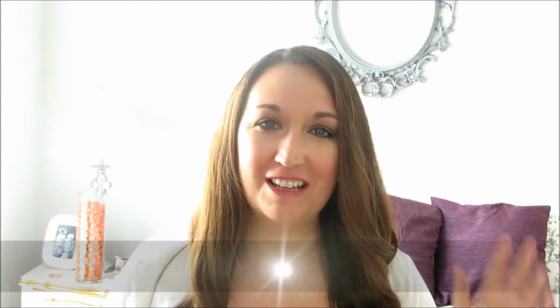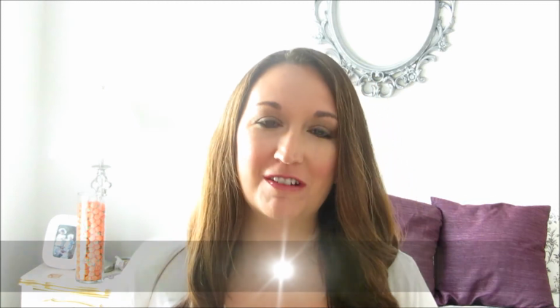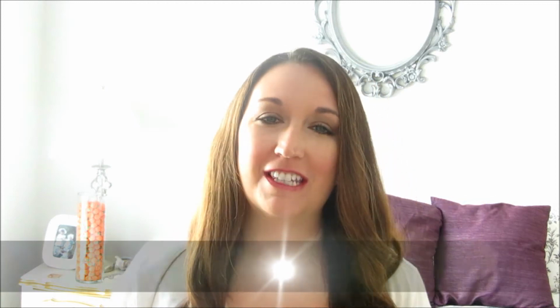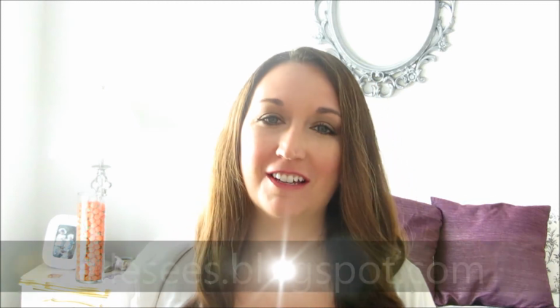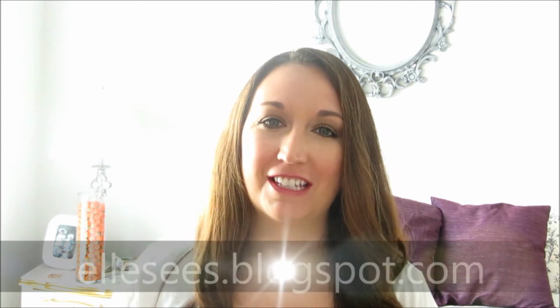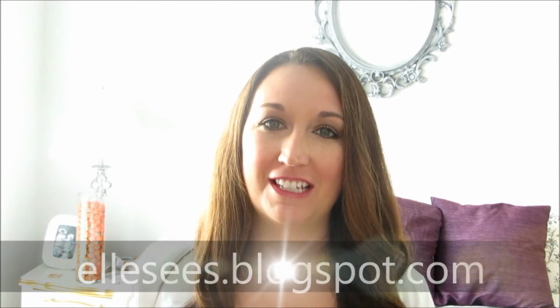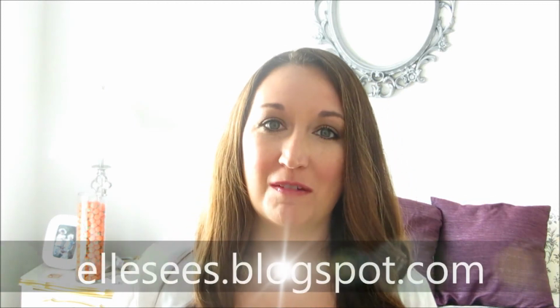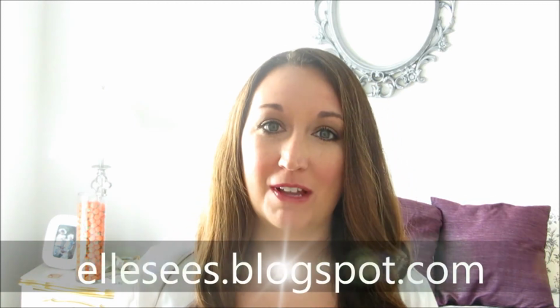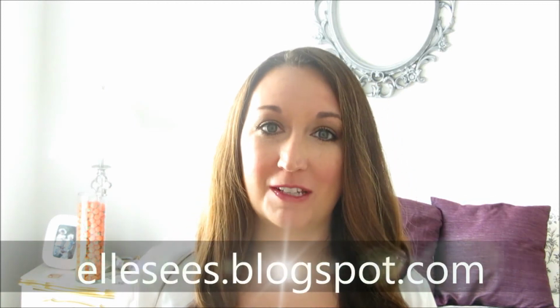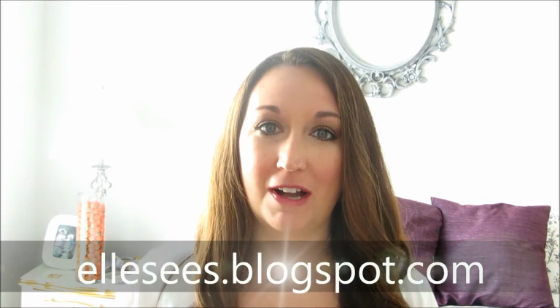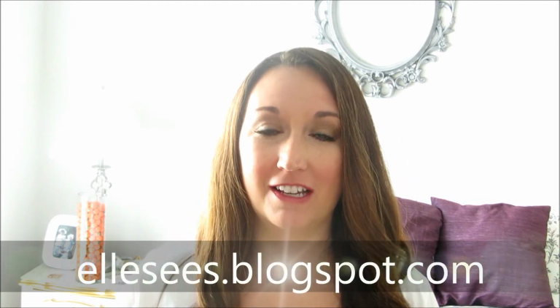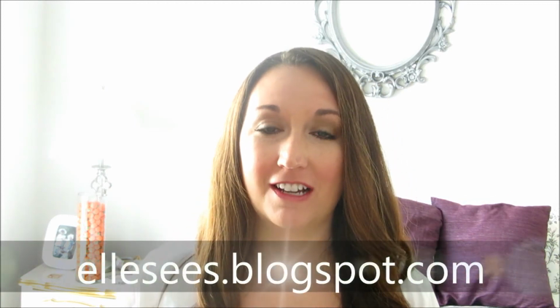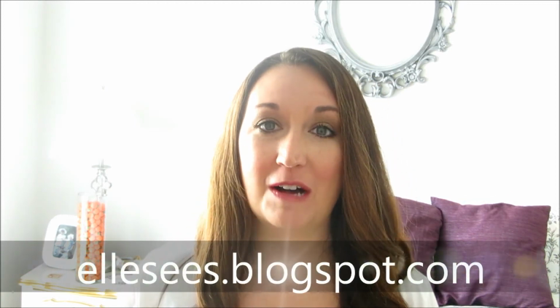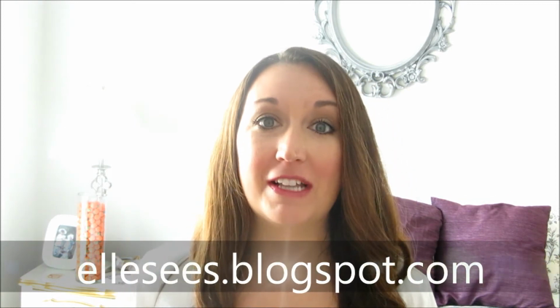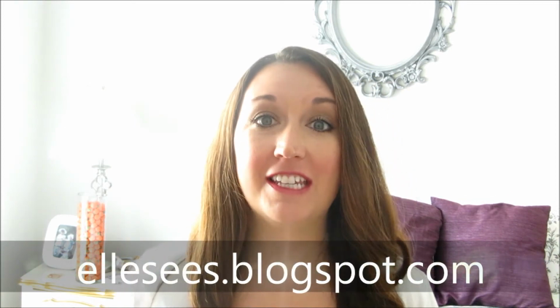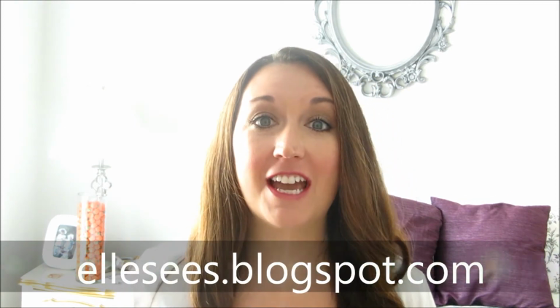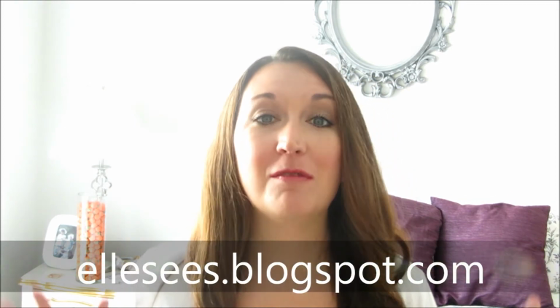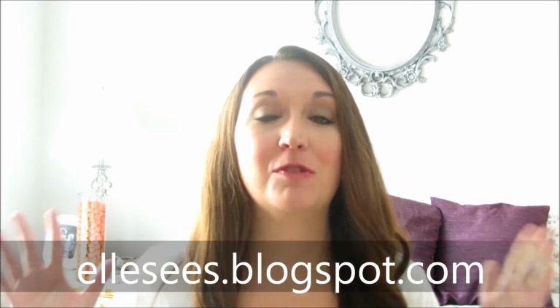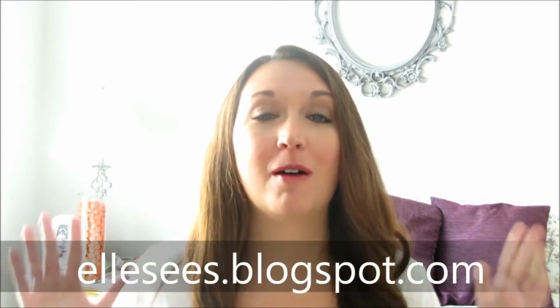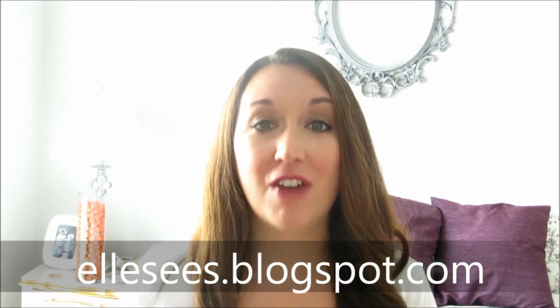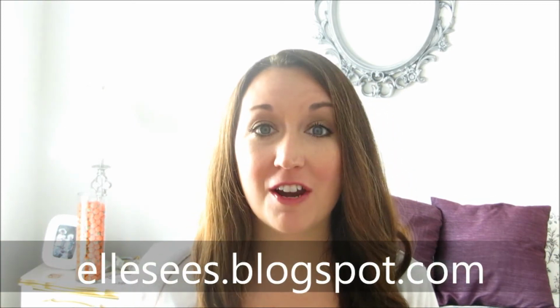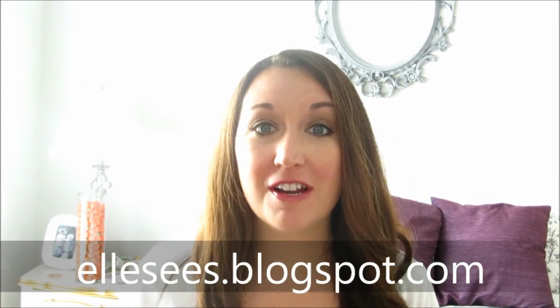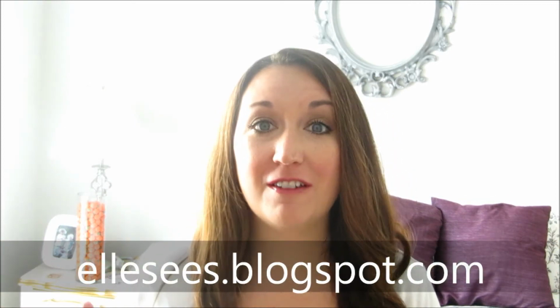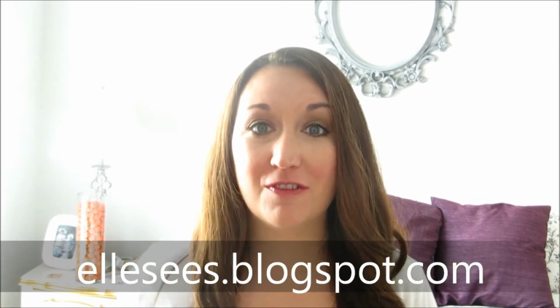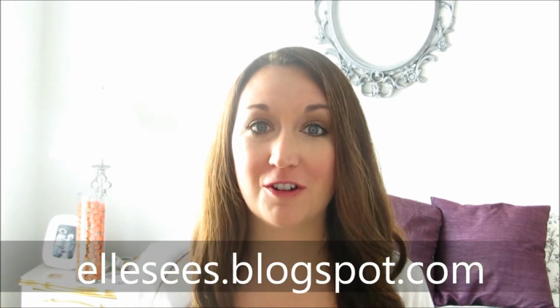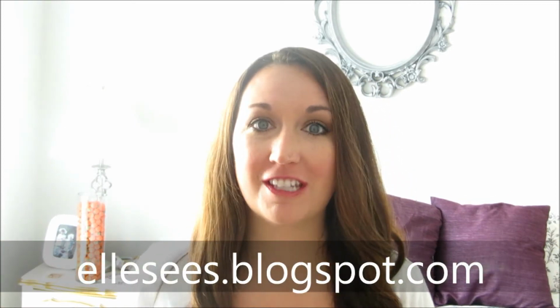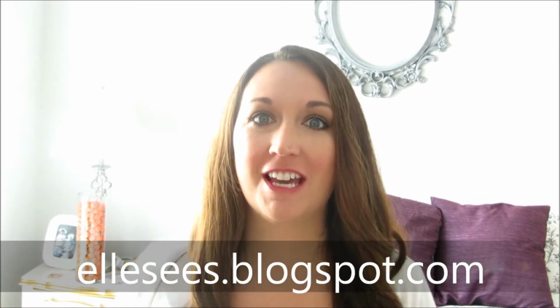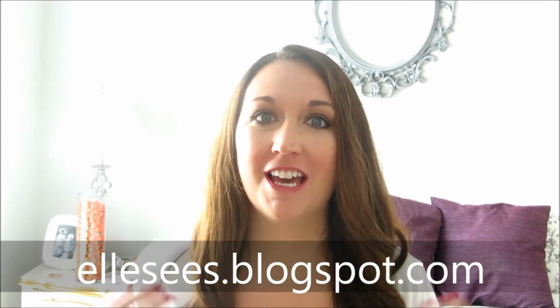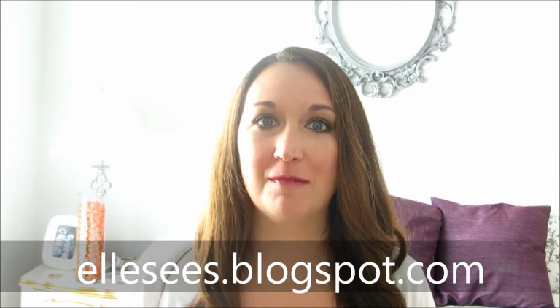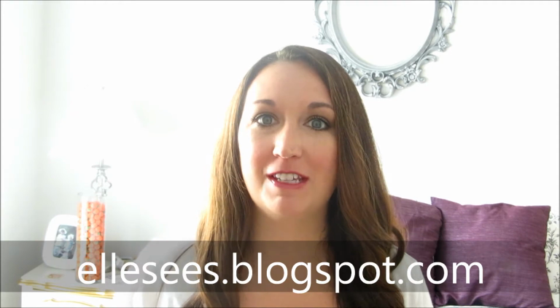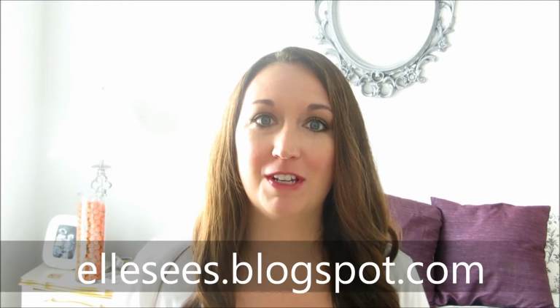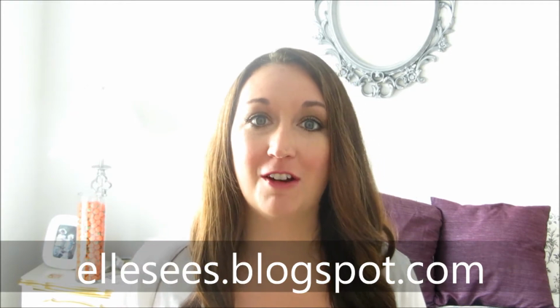Hey you, it's lcstopblogspot.com and today I'm doing my very first empties video.